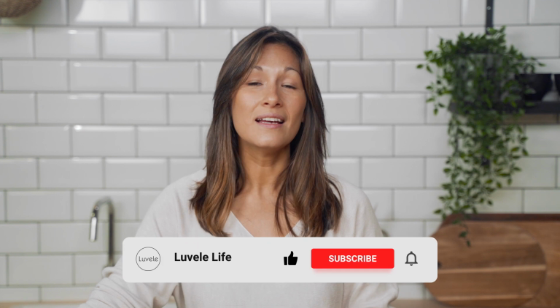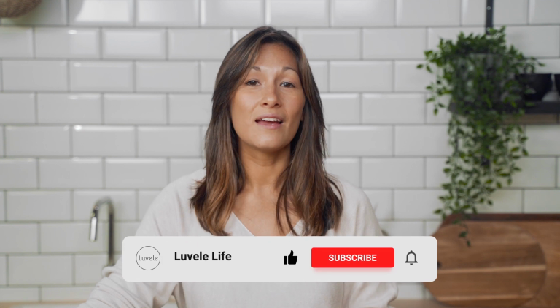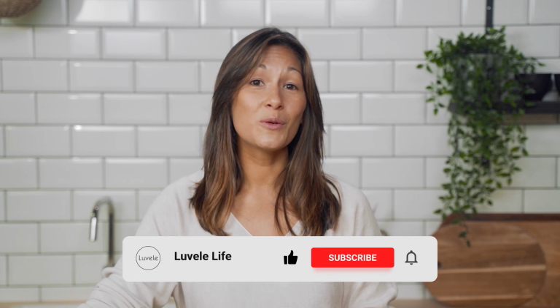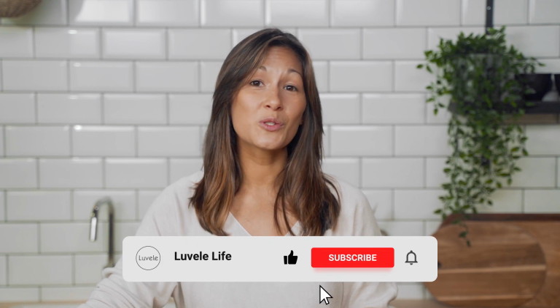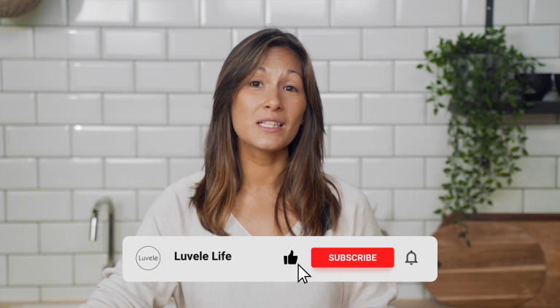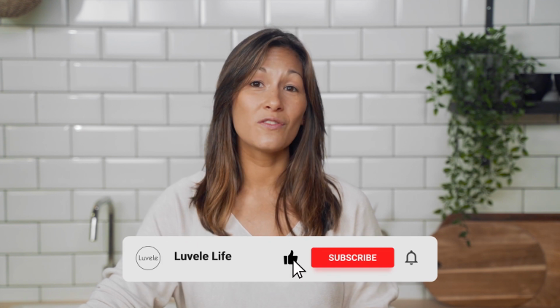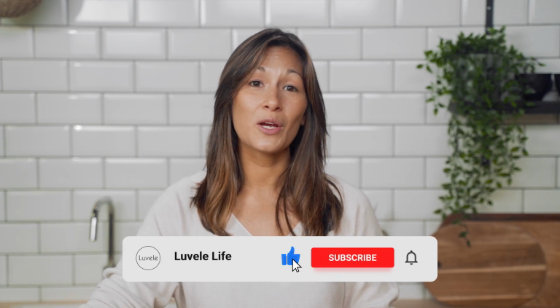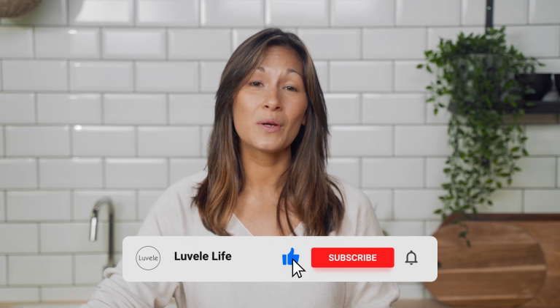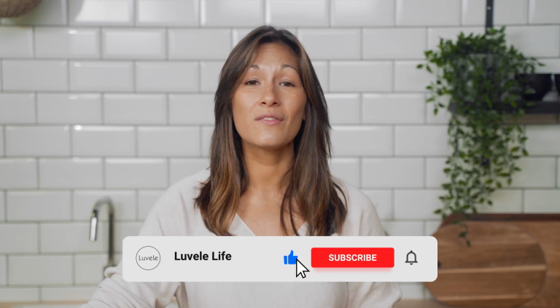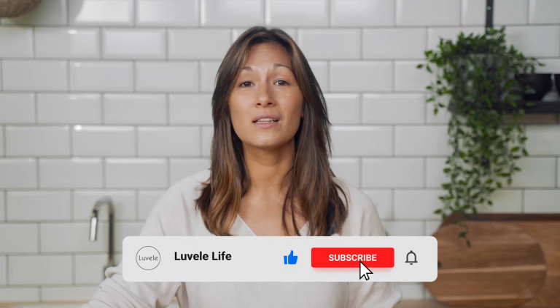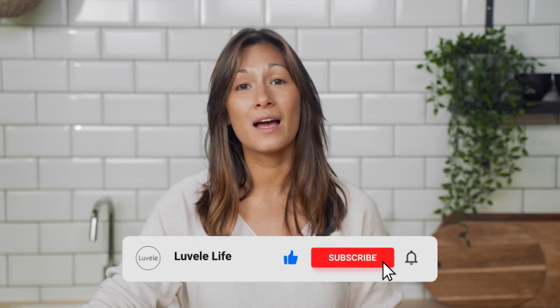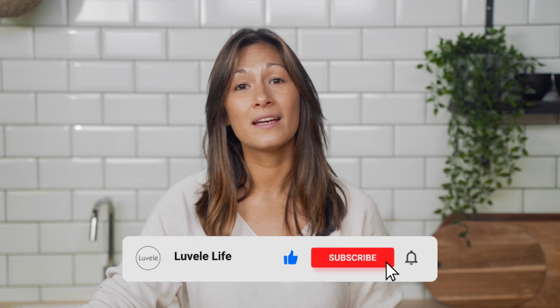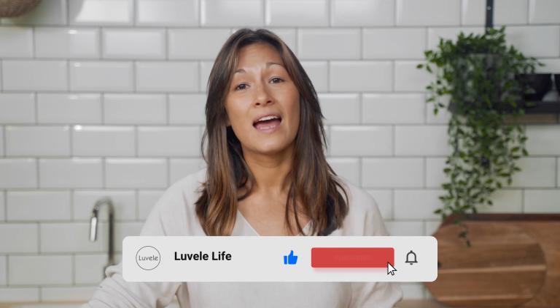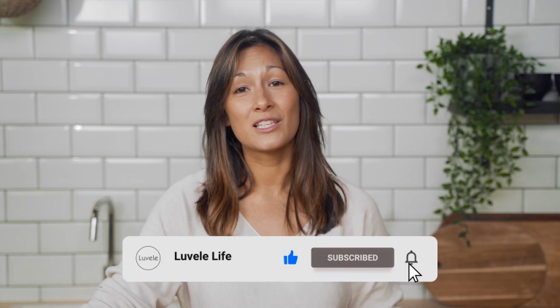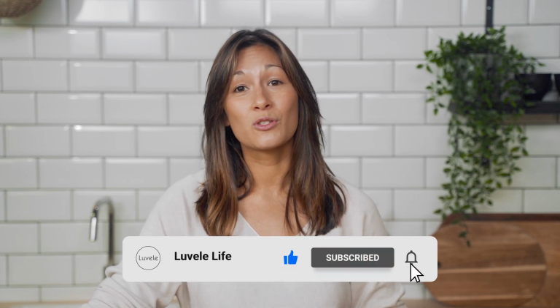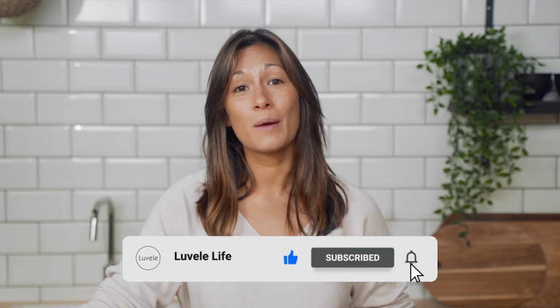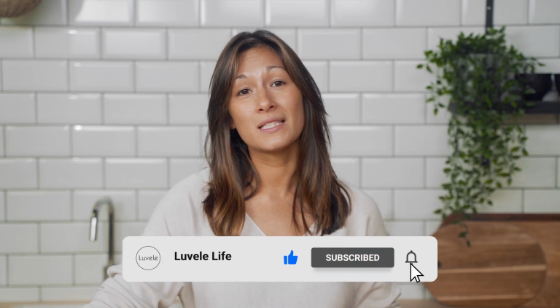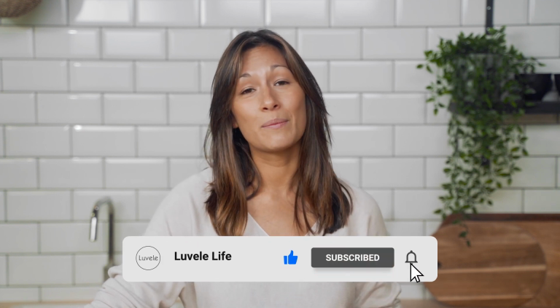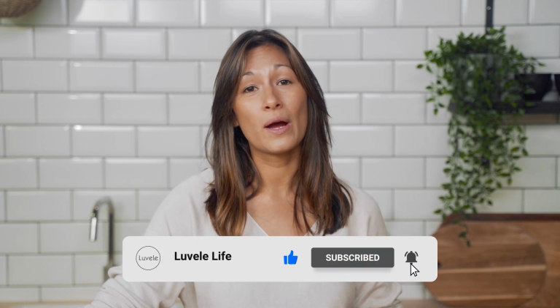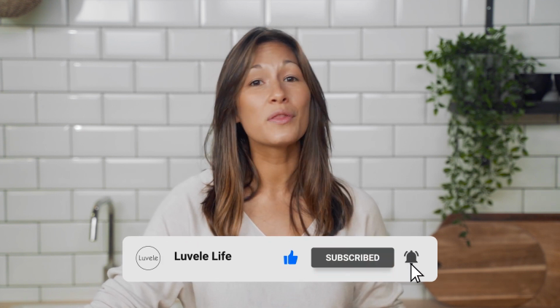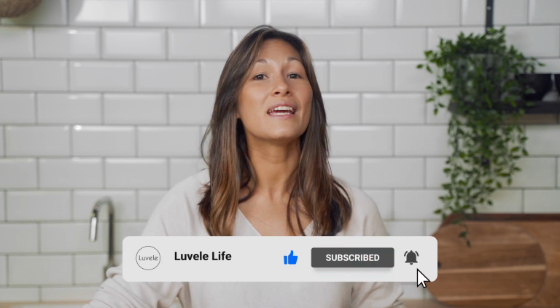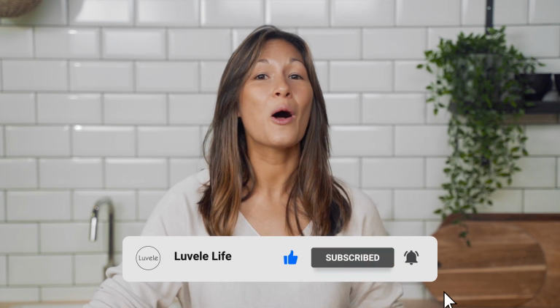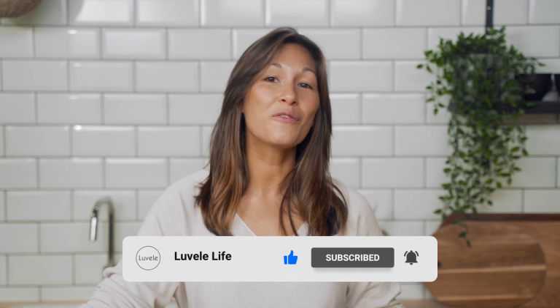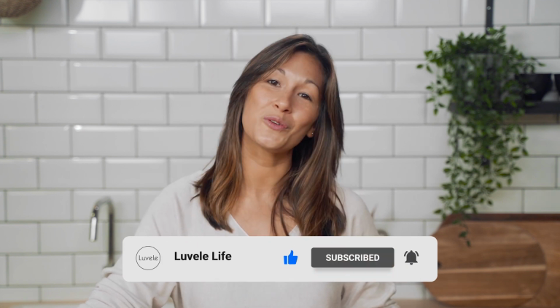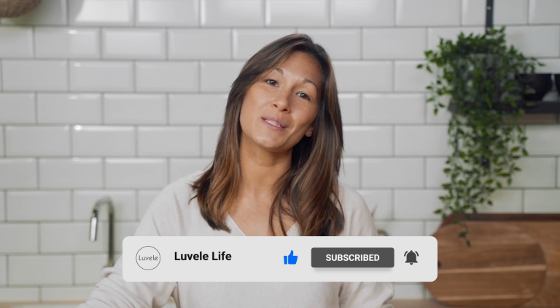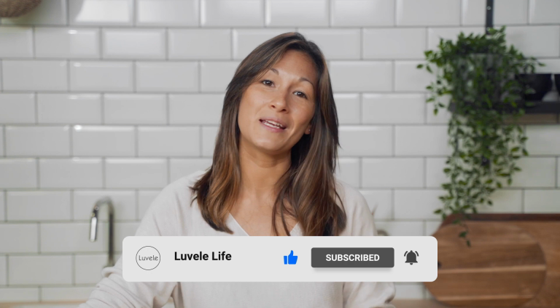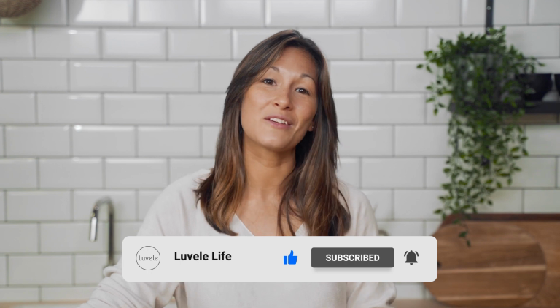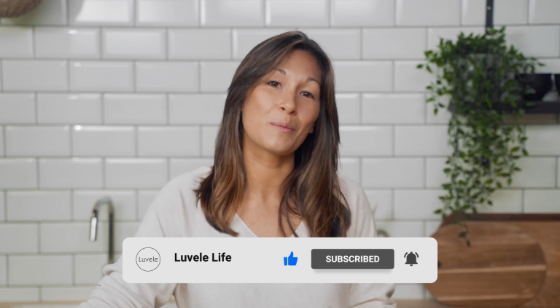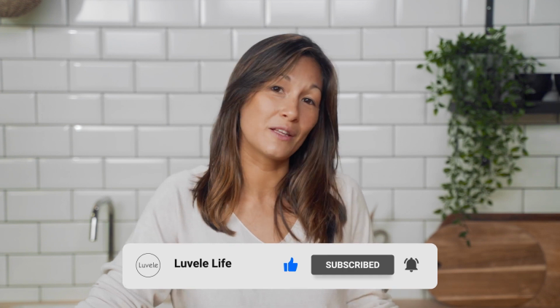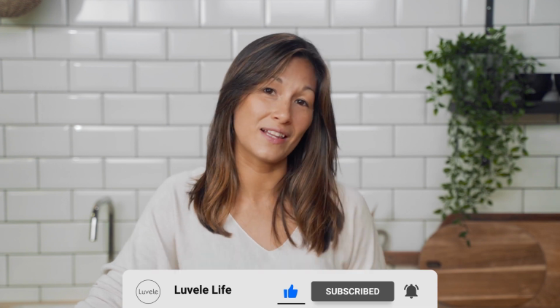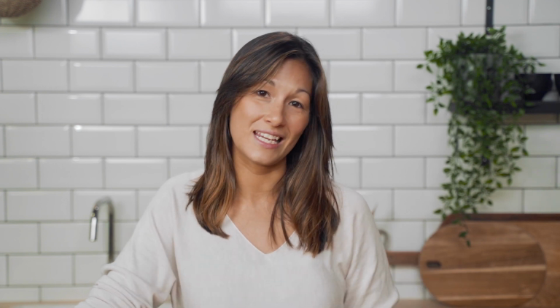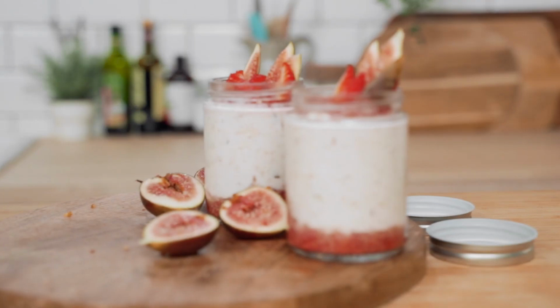If you enjoyed this video, give it a like and subscribe to see more healthy whole food recipes from the Lavelli Kitchen.